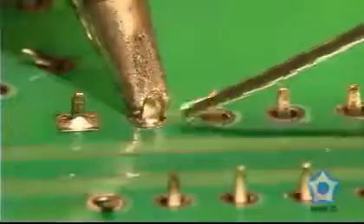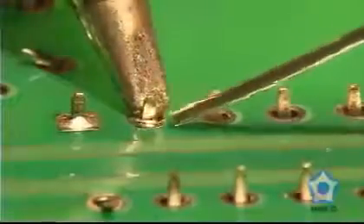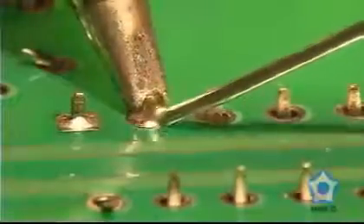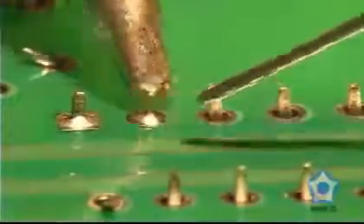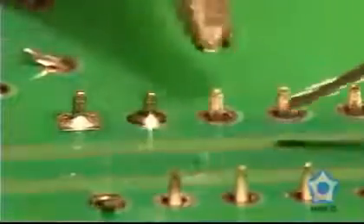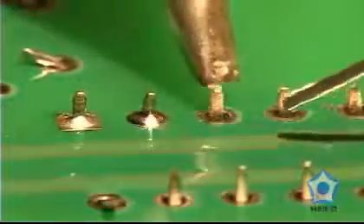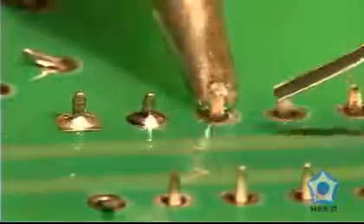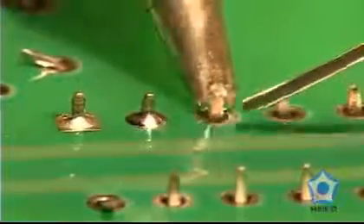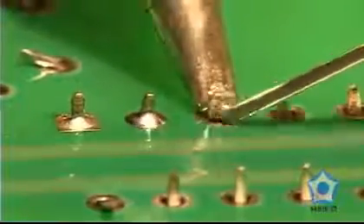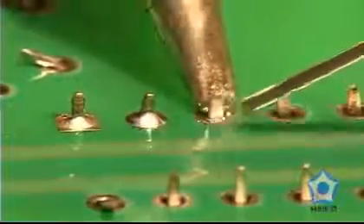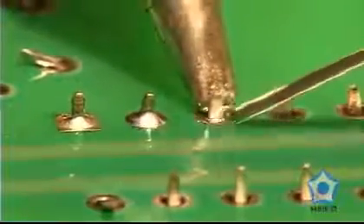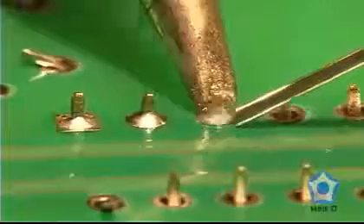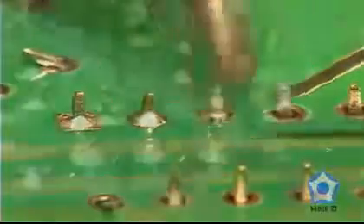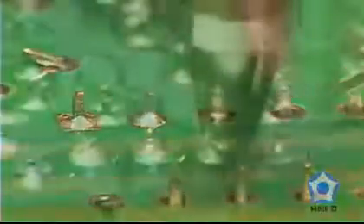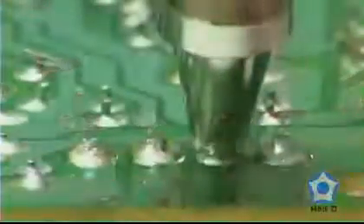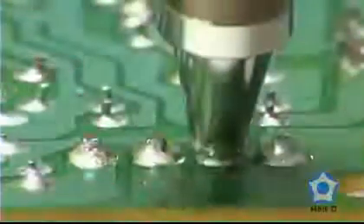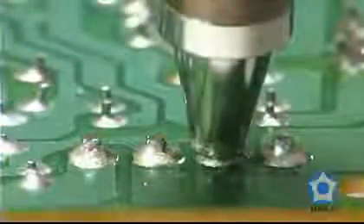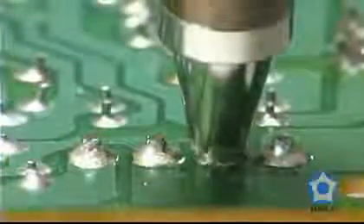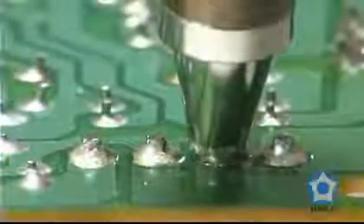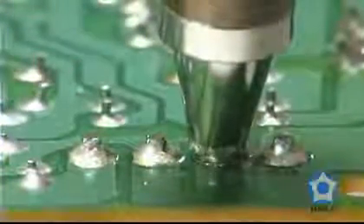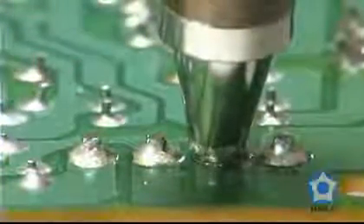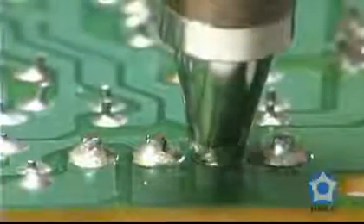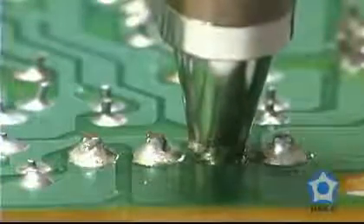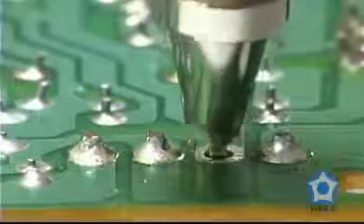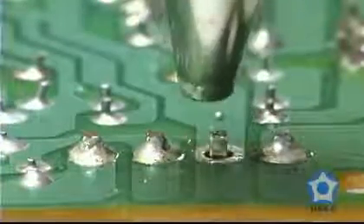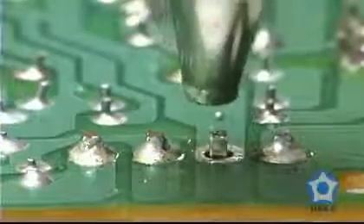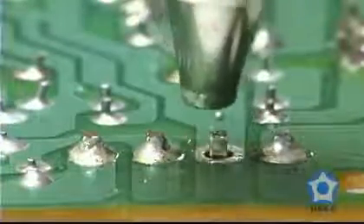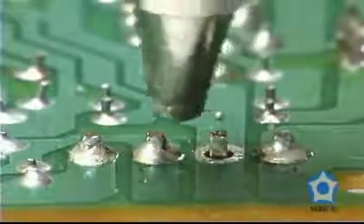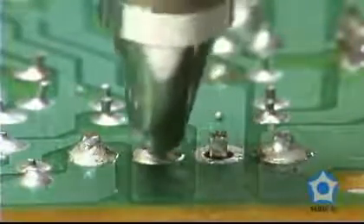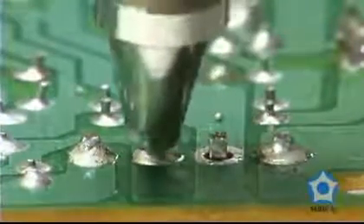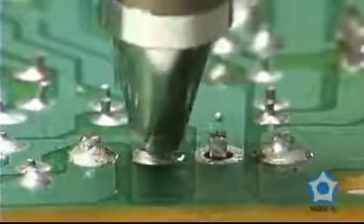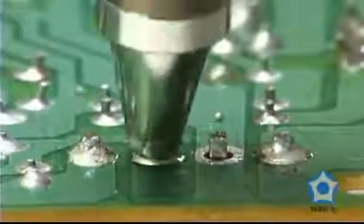When it comes to soldering and electronics, a high quality desoldering tool is equally as important as any soldering equipment.